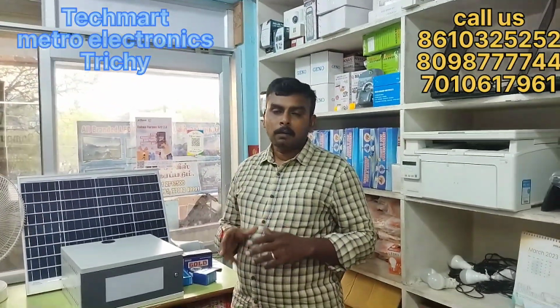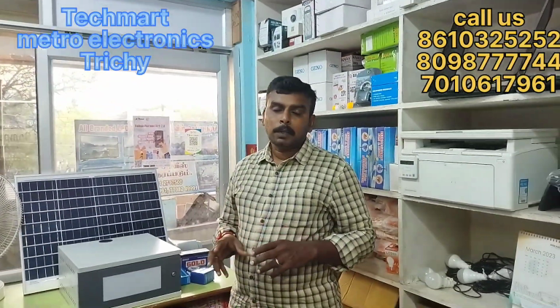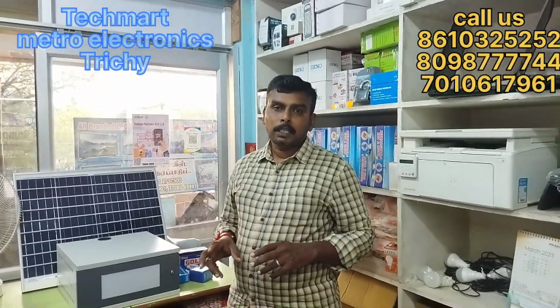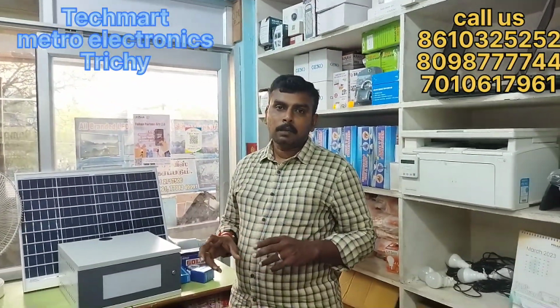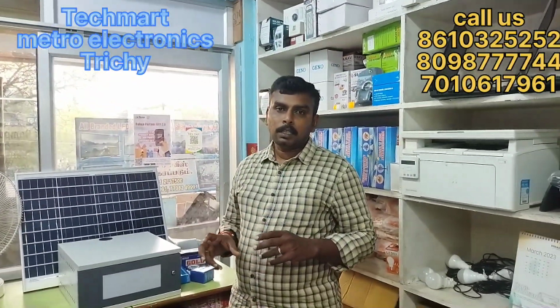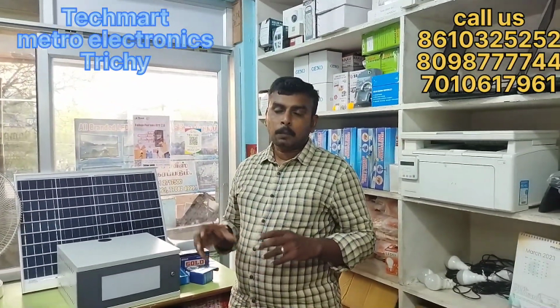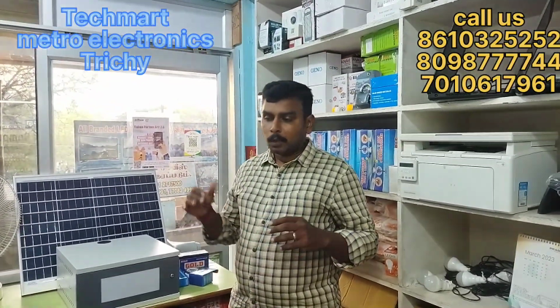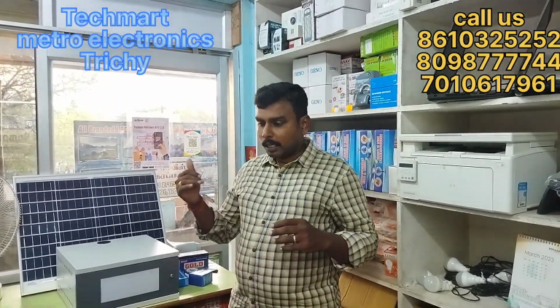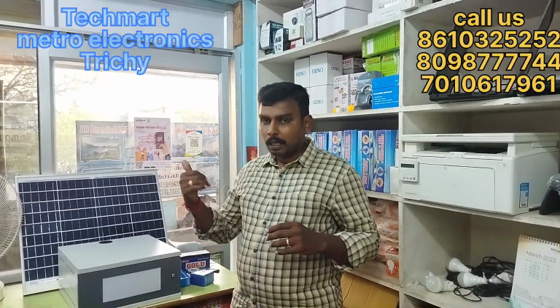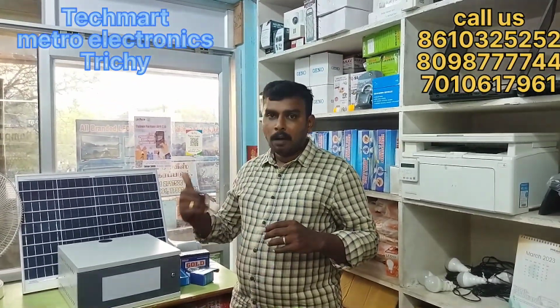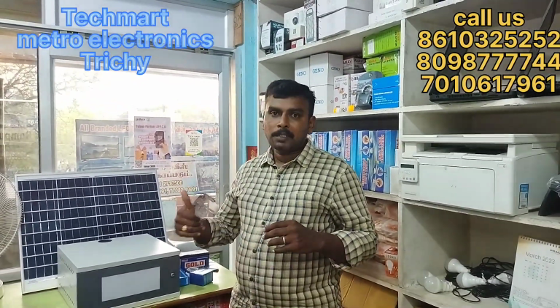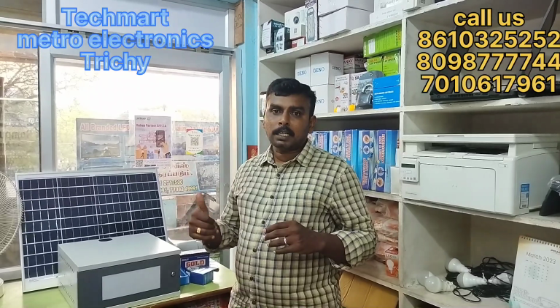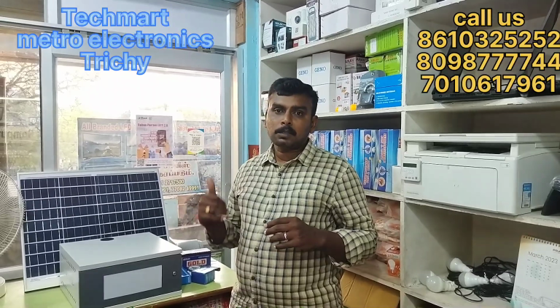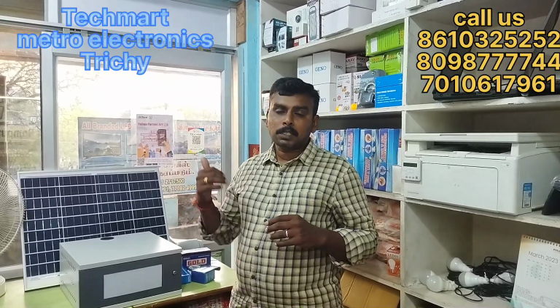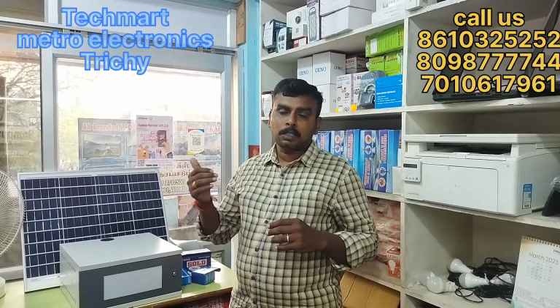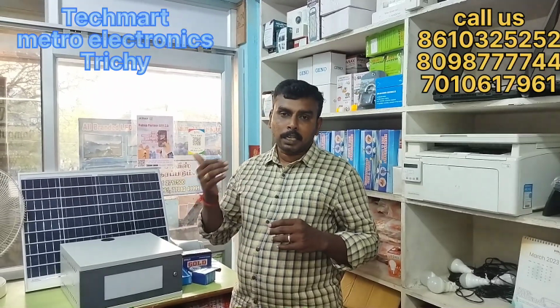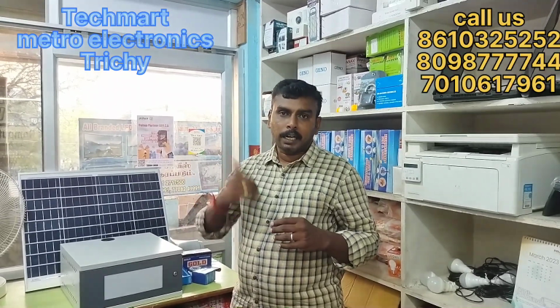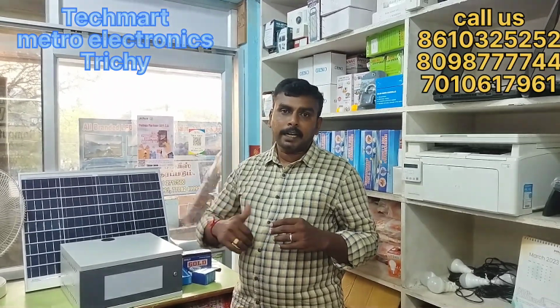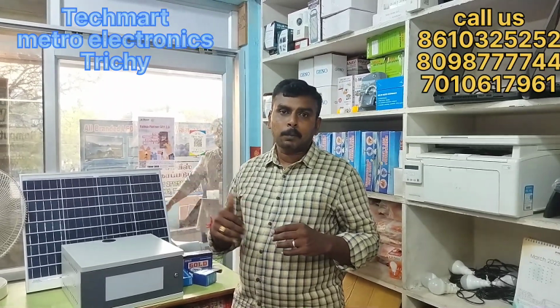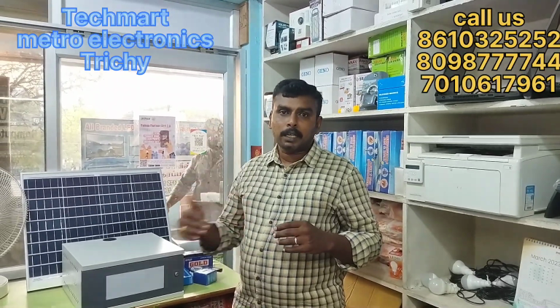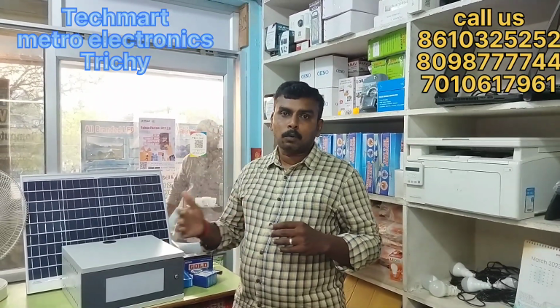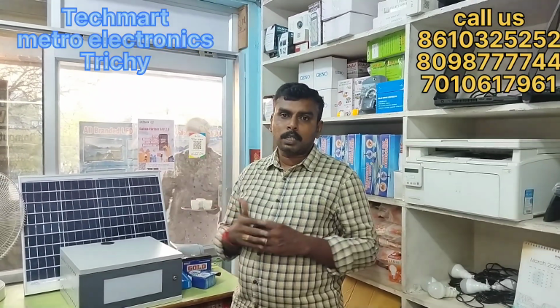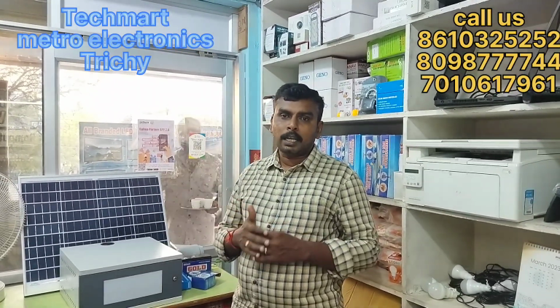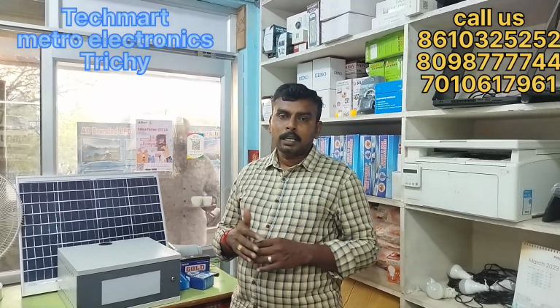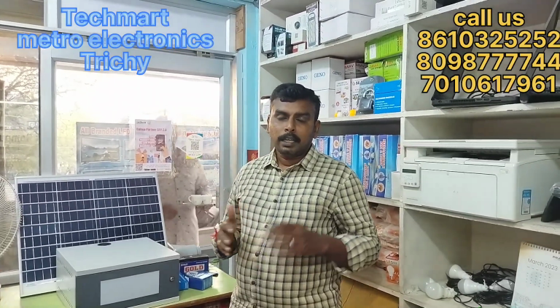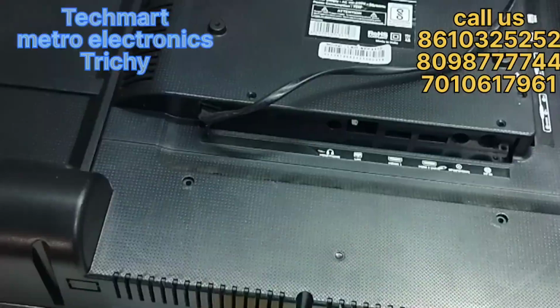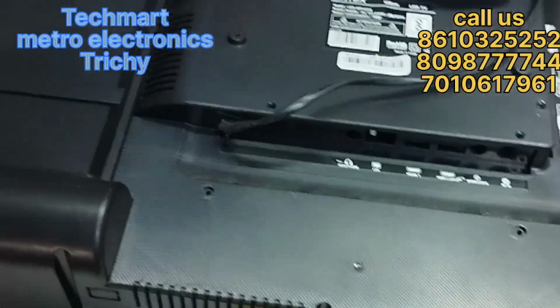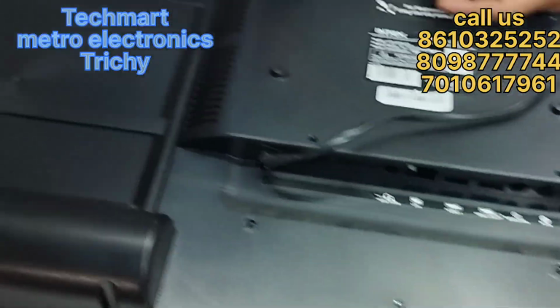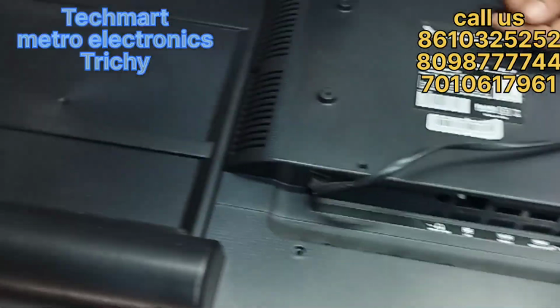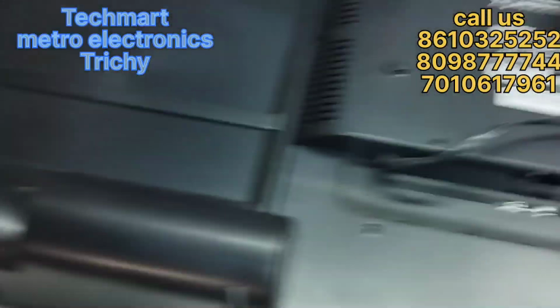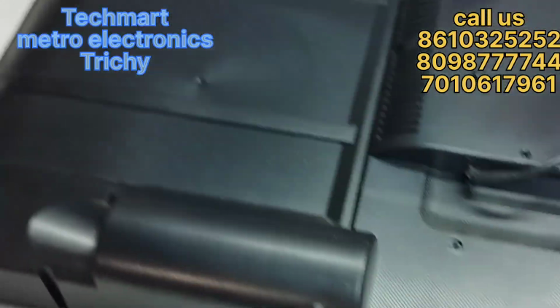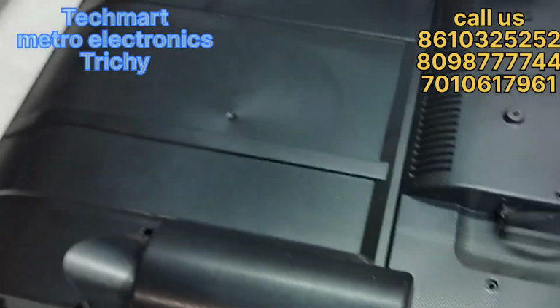If you have an office address, you can get a contact number. Let's go to the panel change.